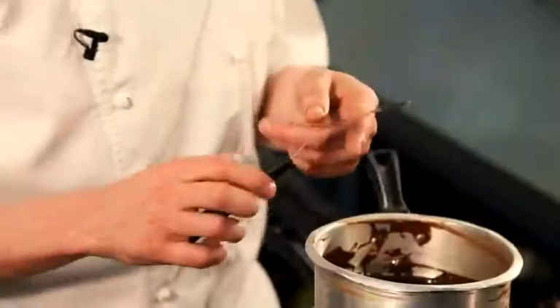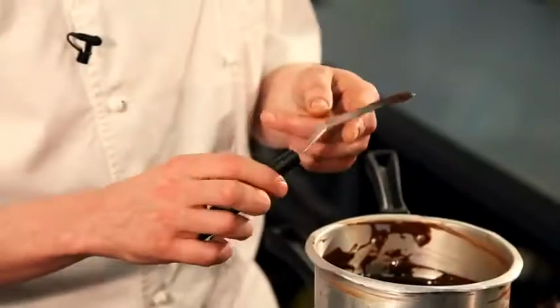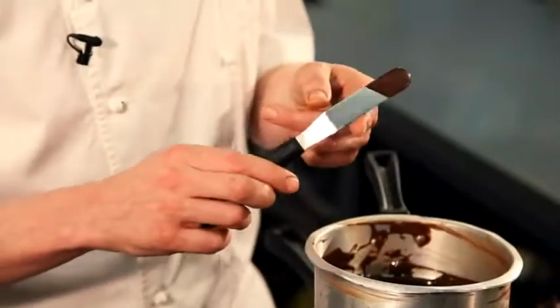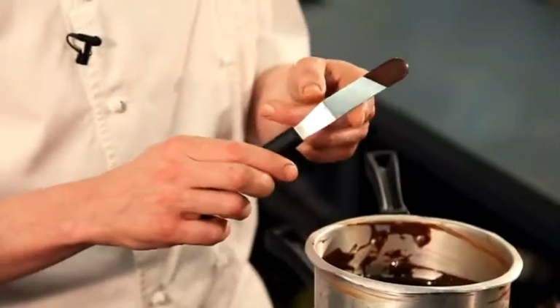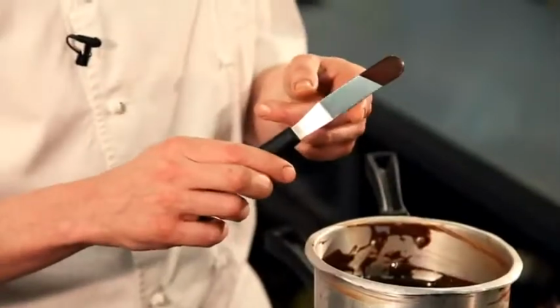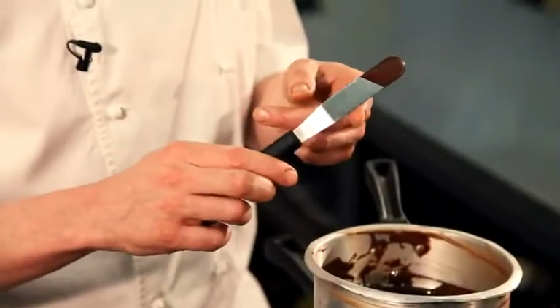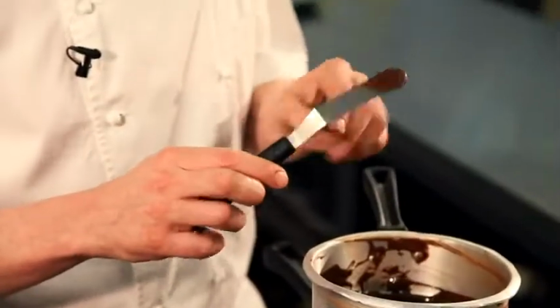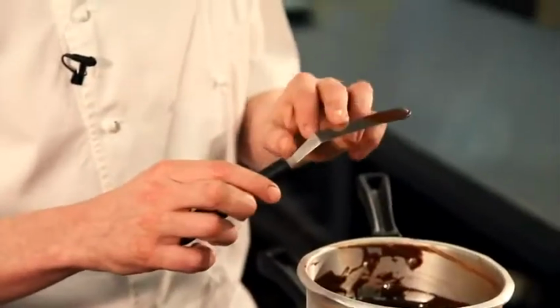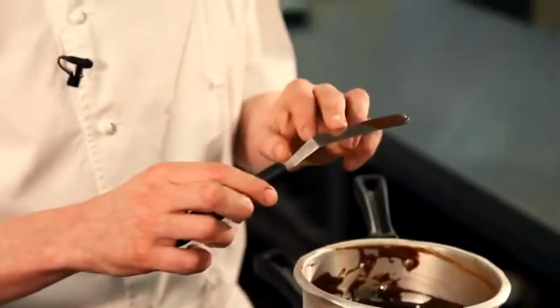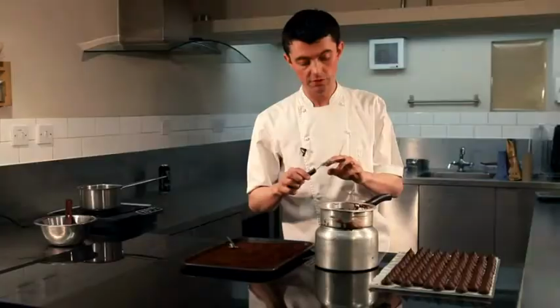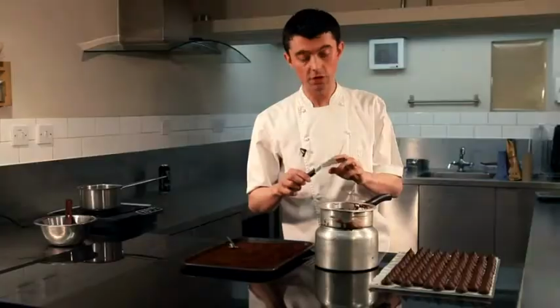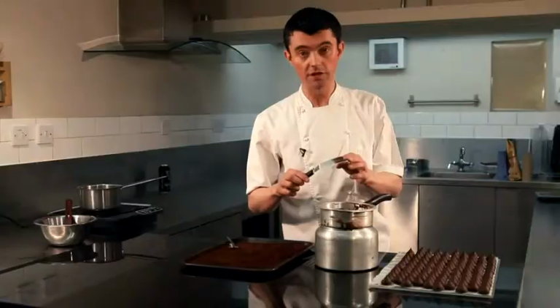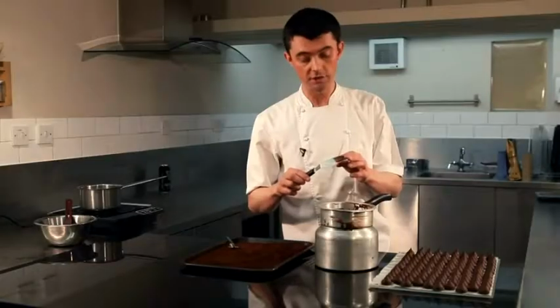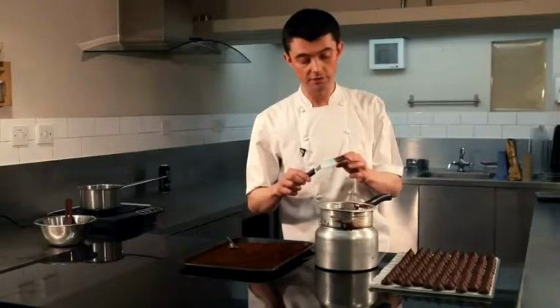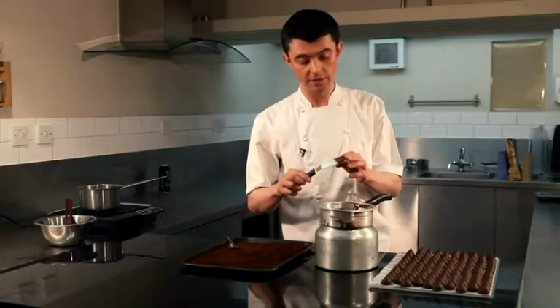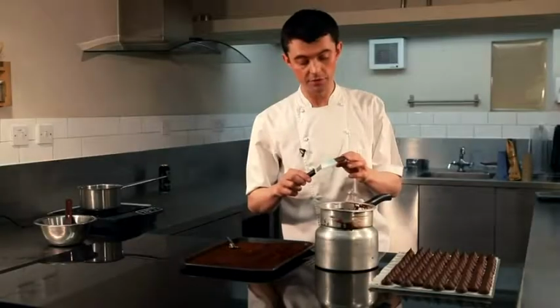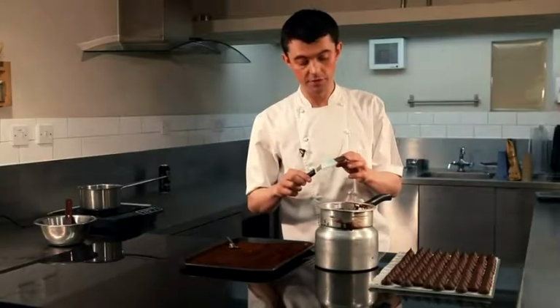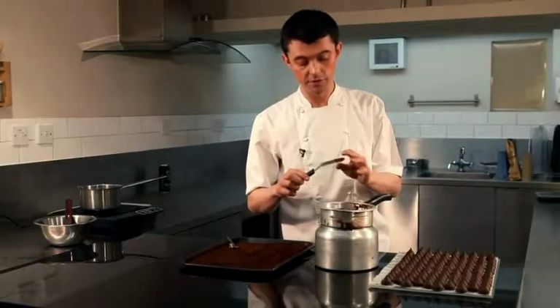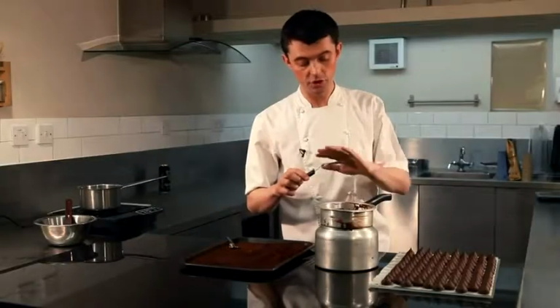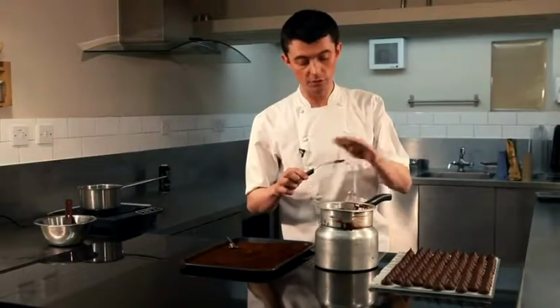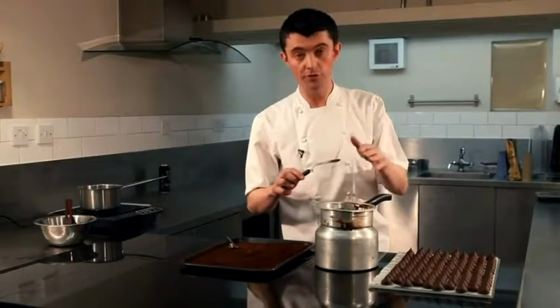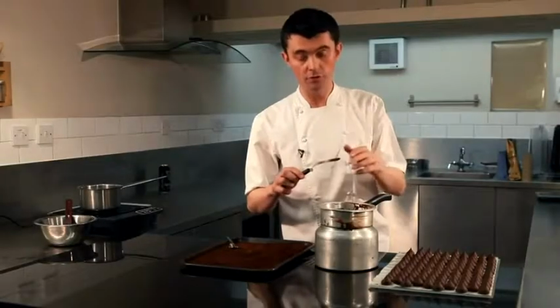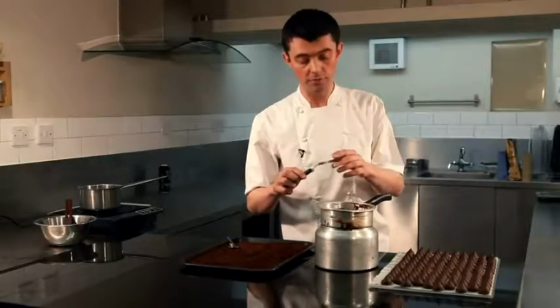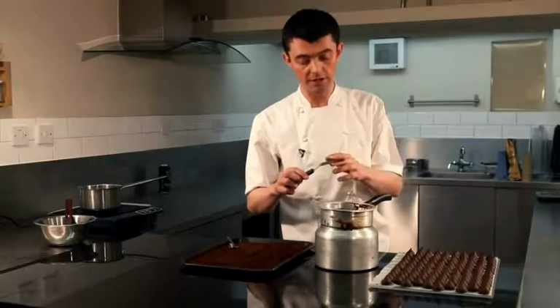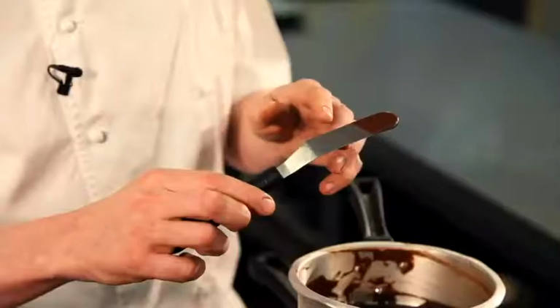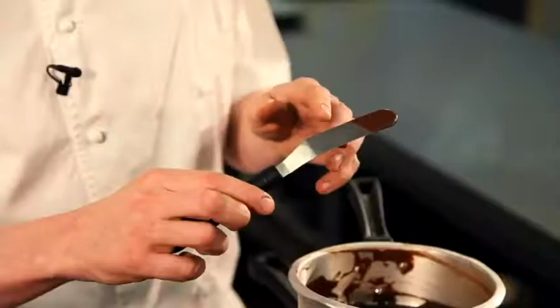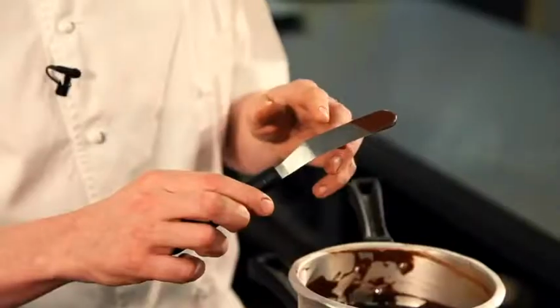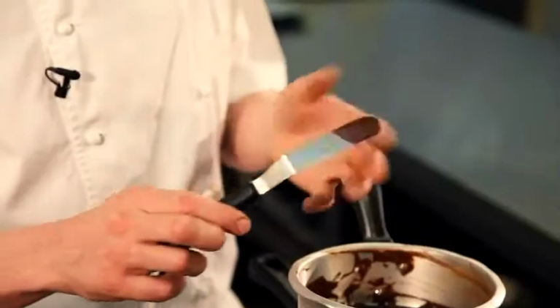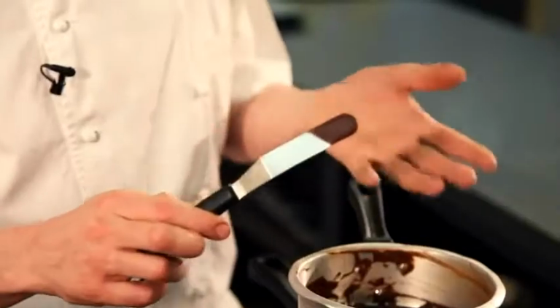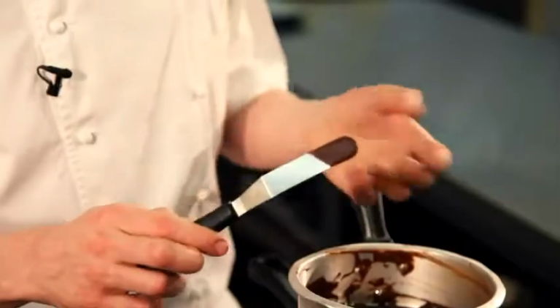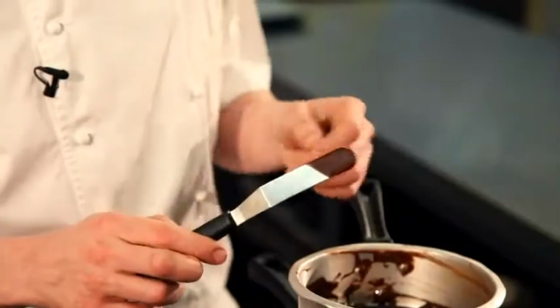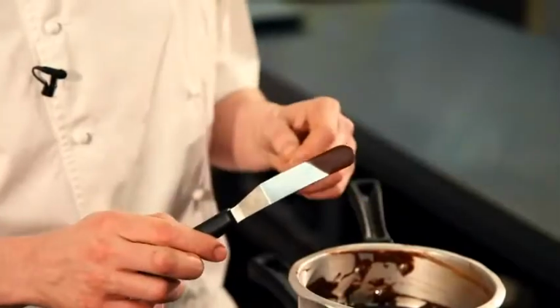As you can see, the chocolate is now tempered. It's got a beautiful matte surface and it's now ready to use.